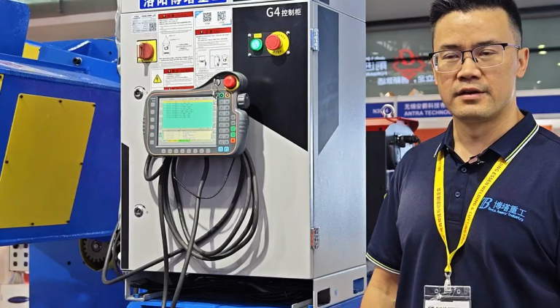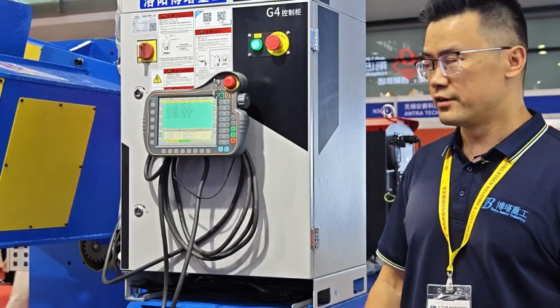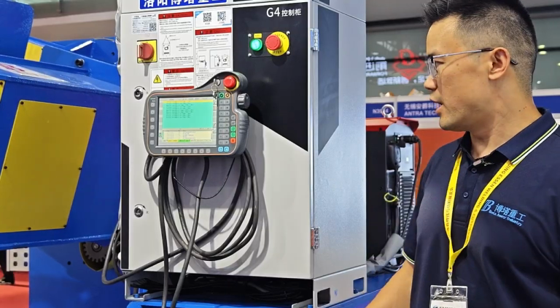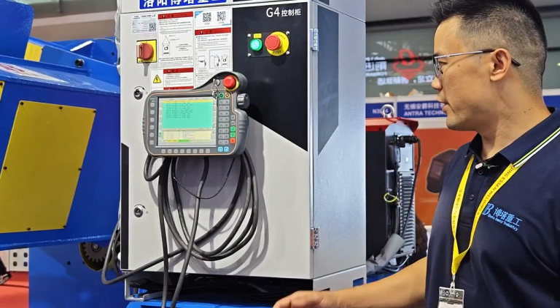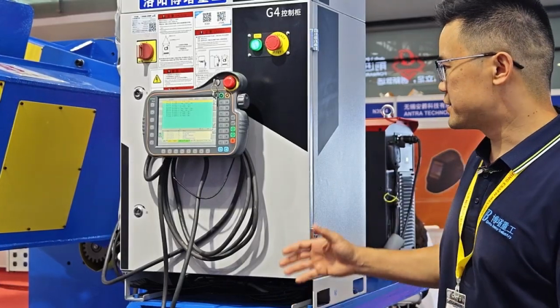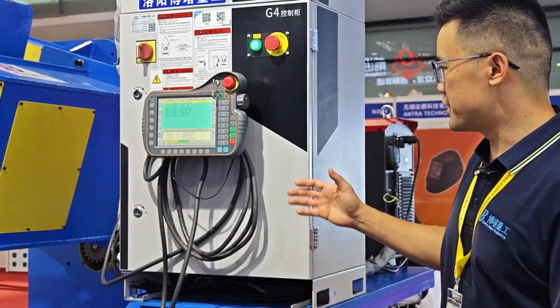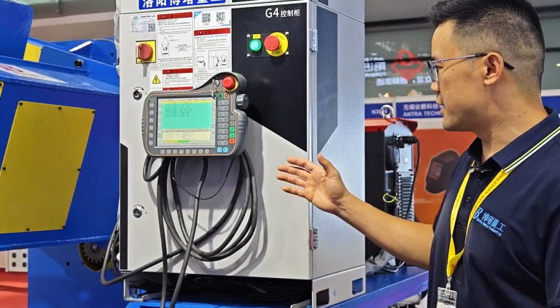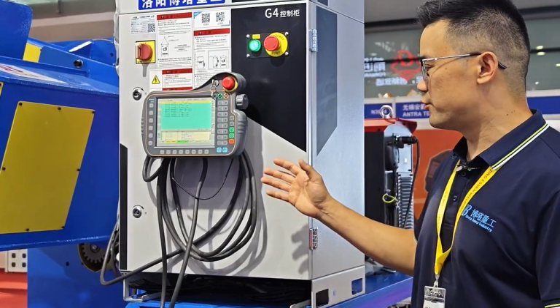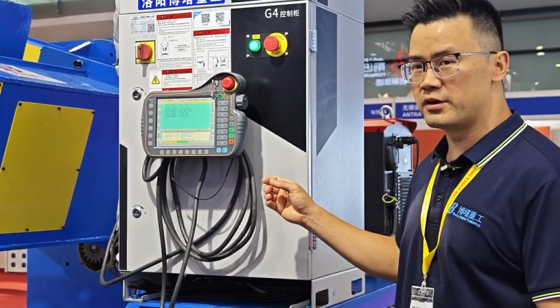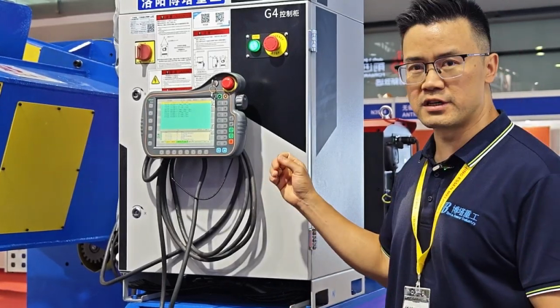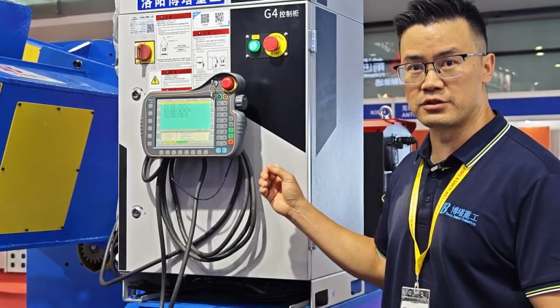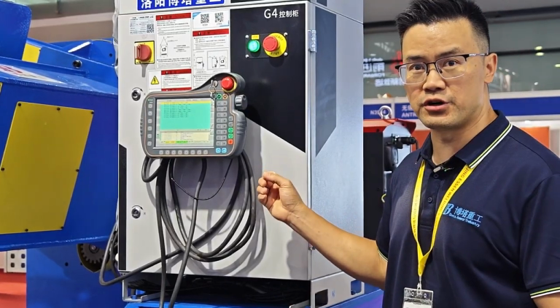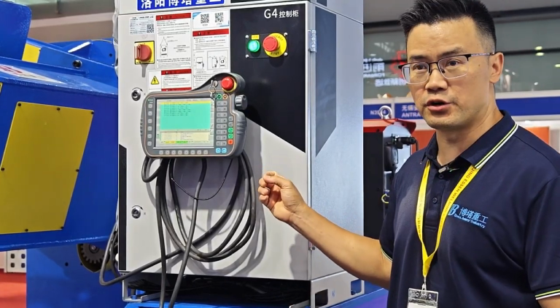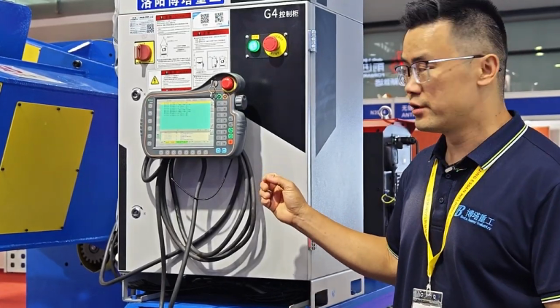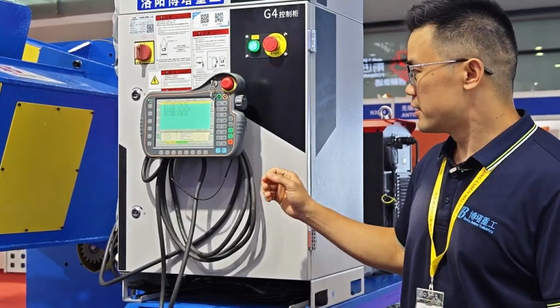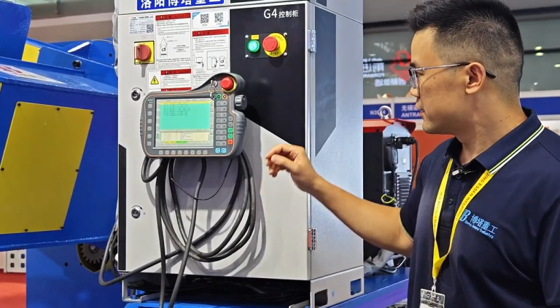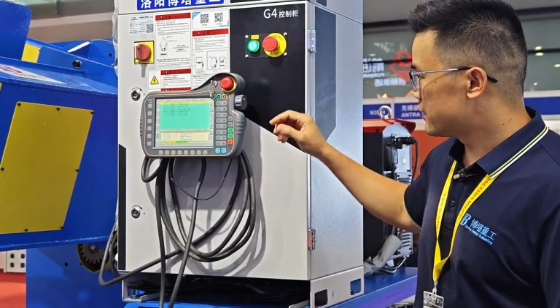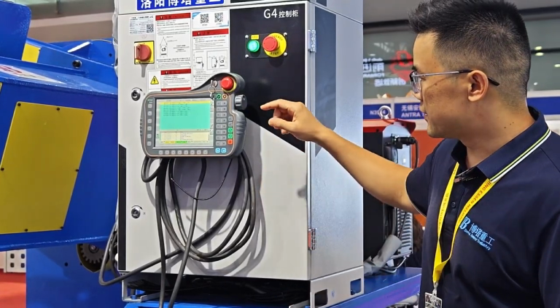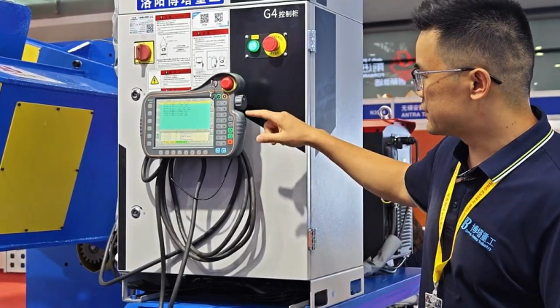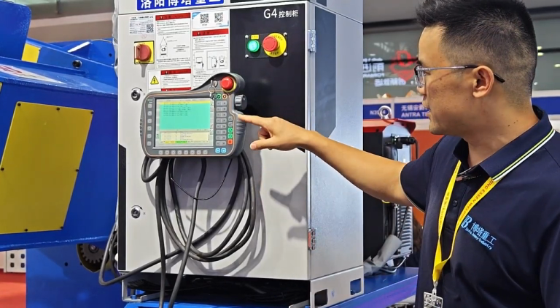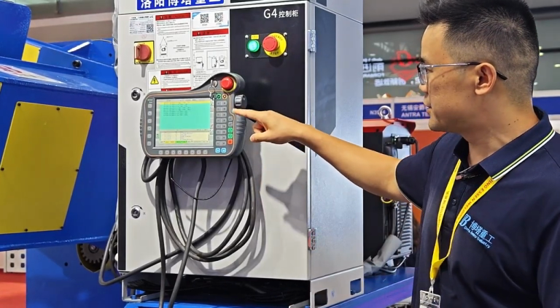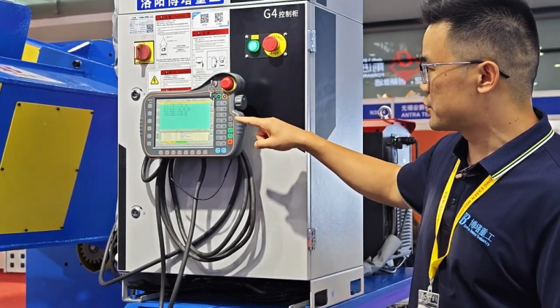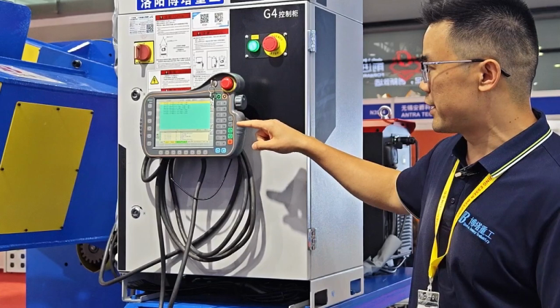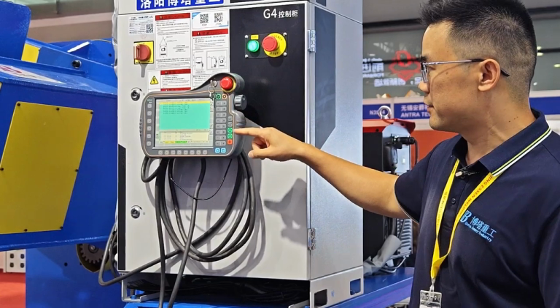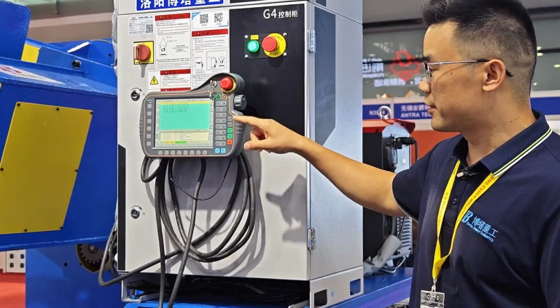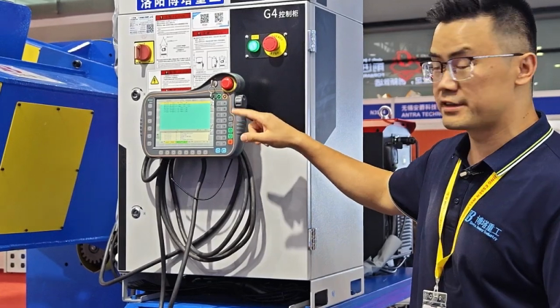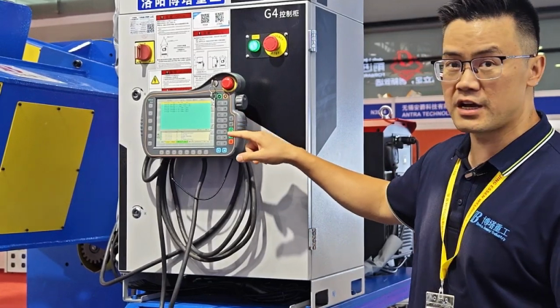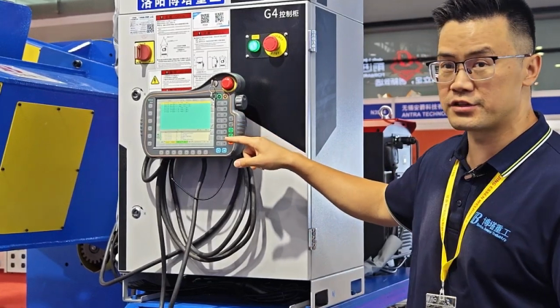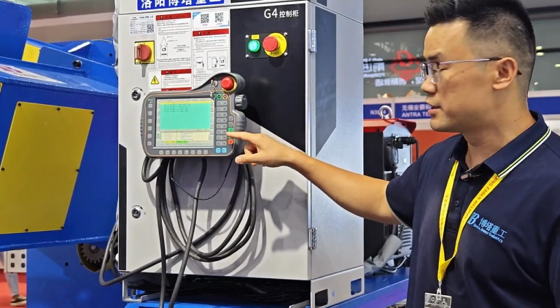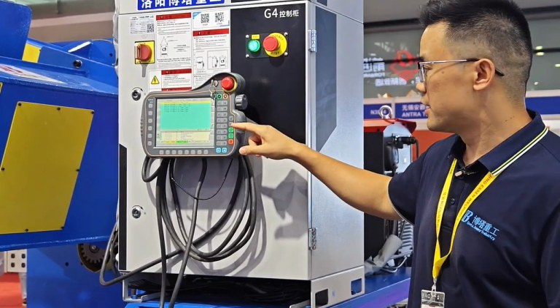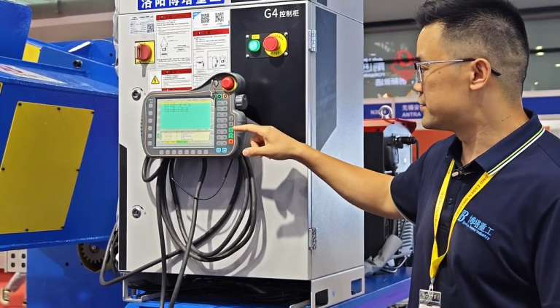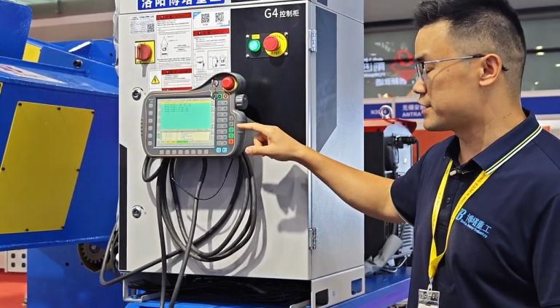Now we are seeing the remote control. It is a touch screen — you can touch and adjust.